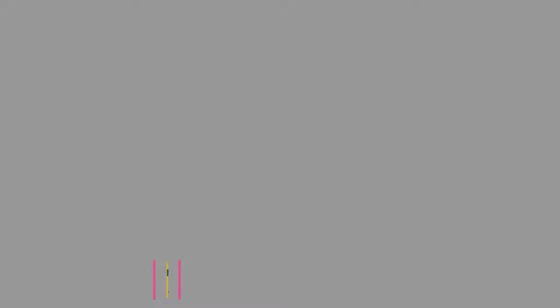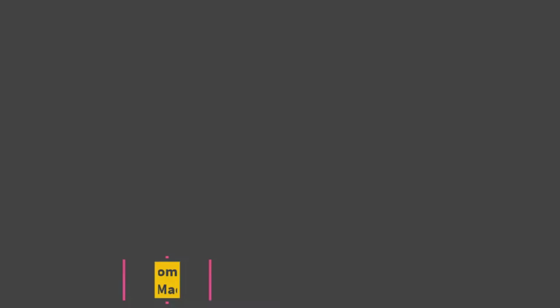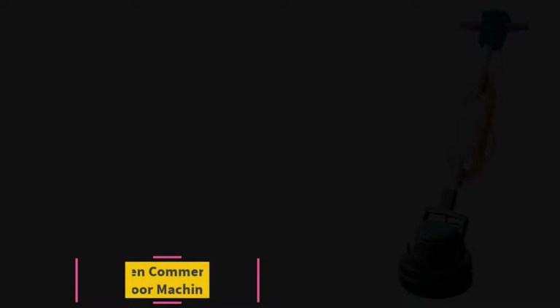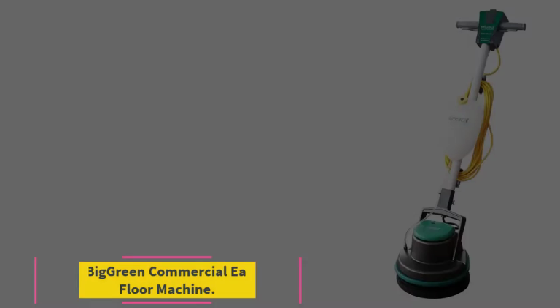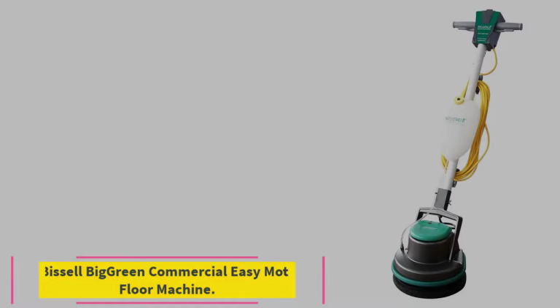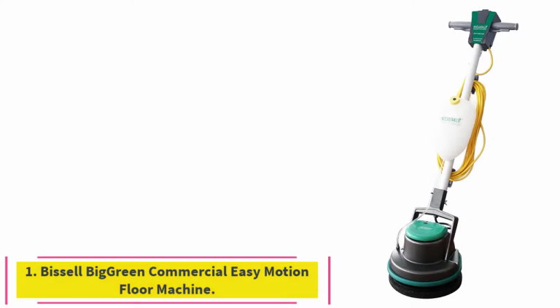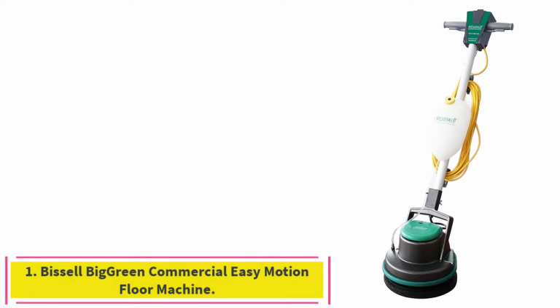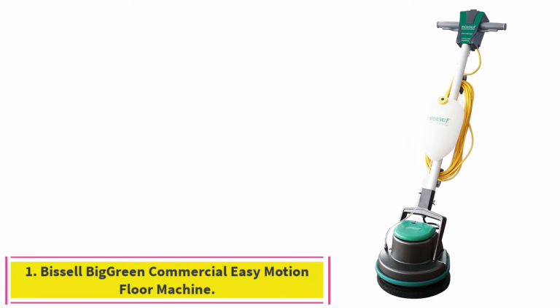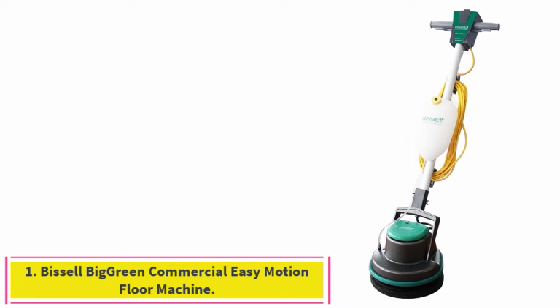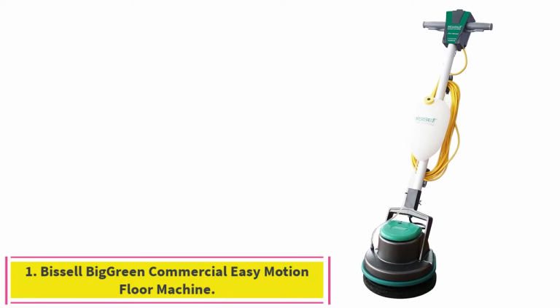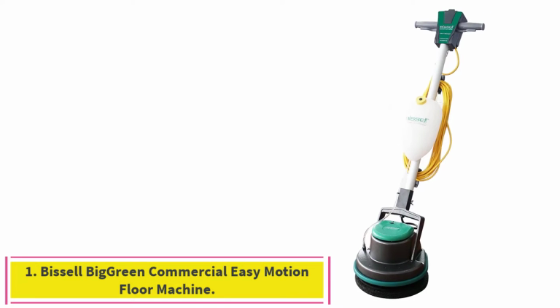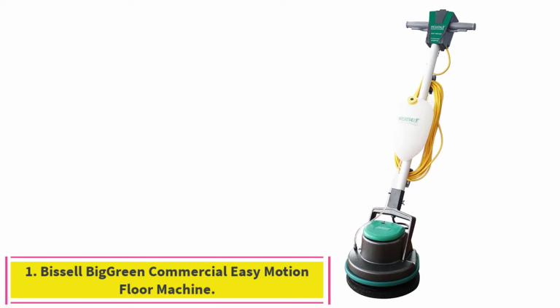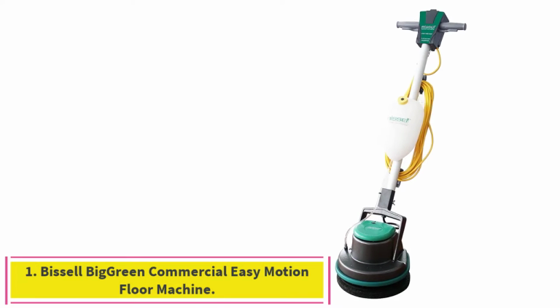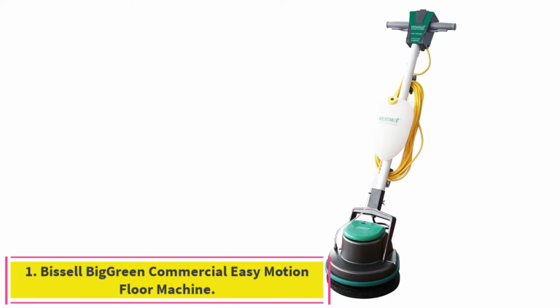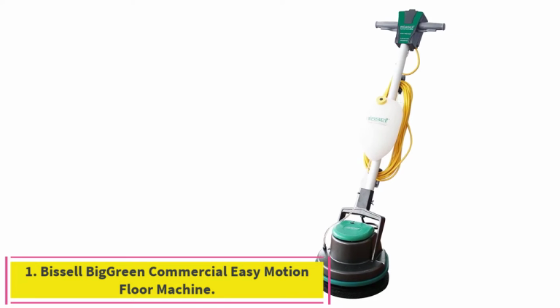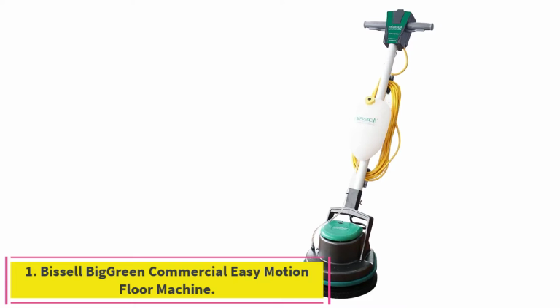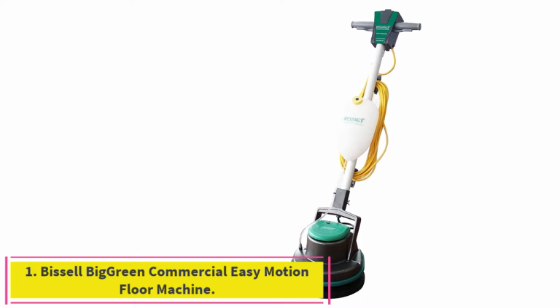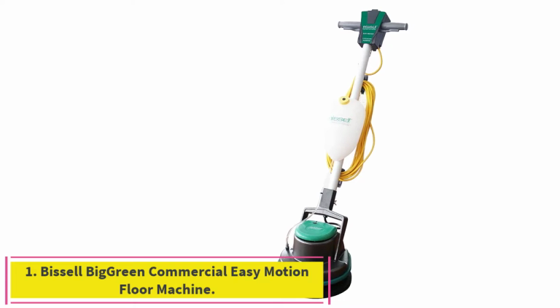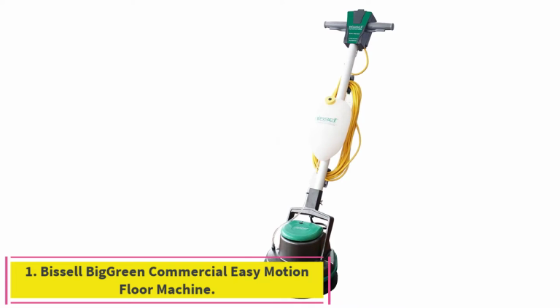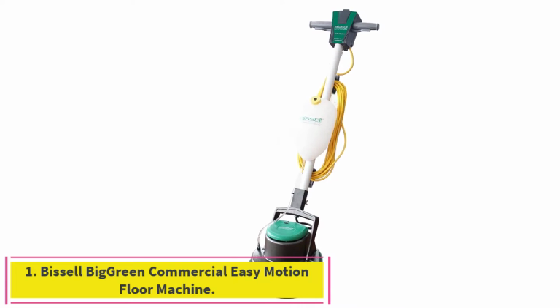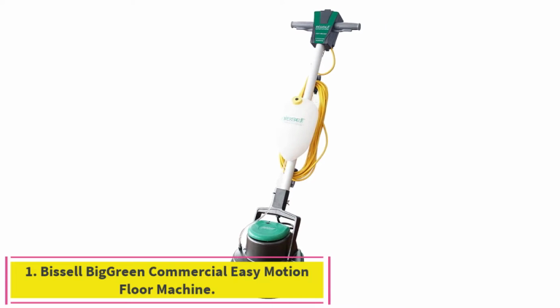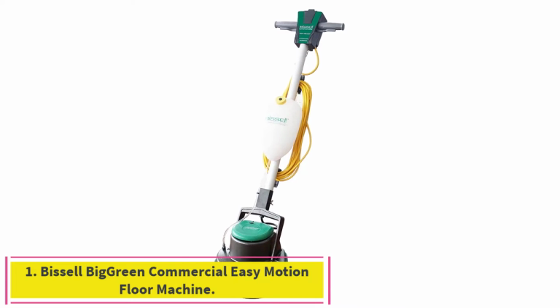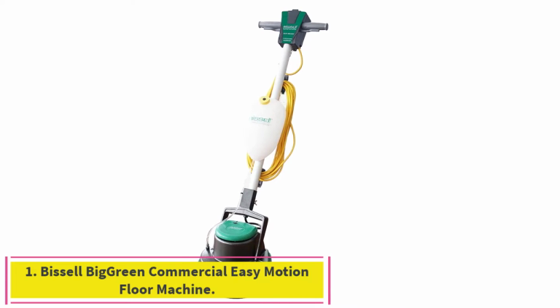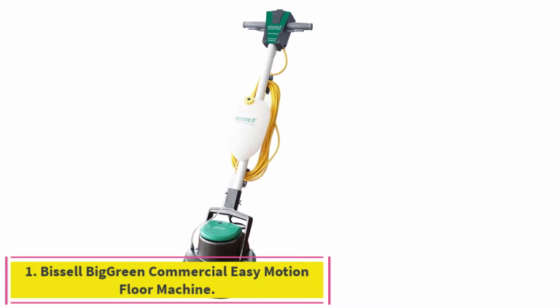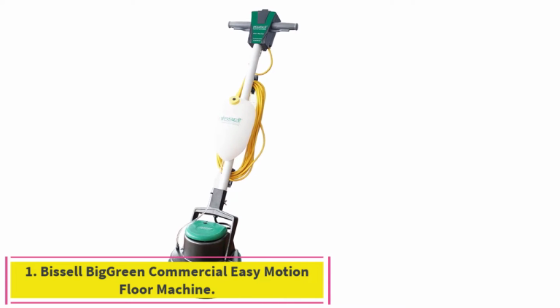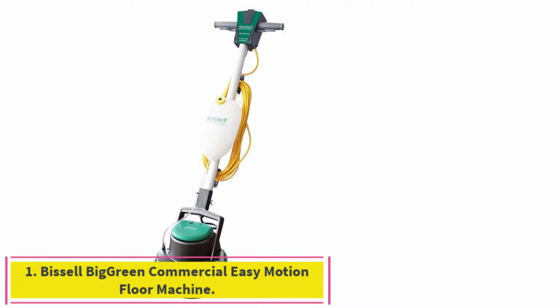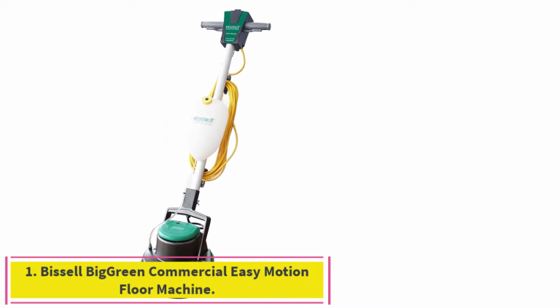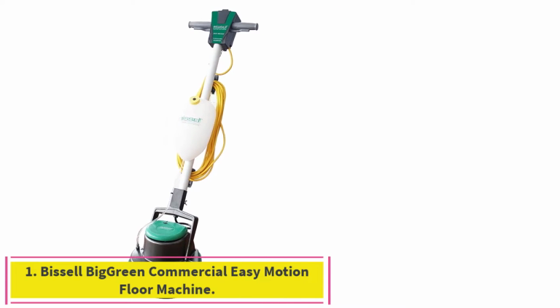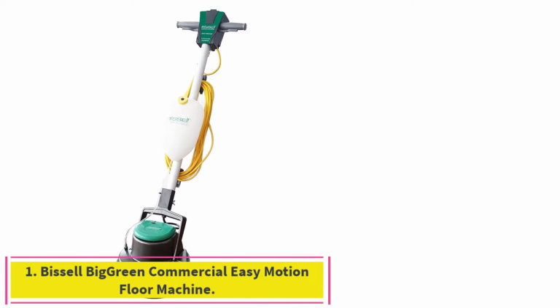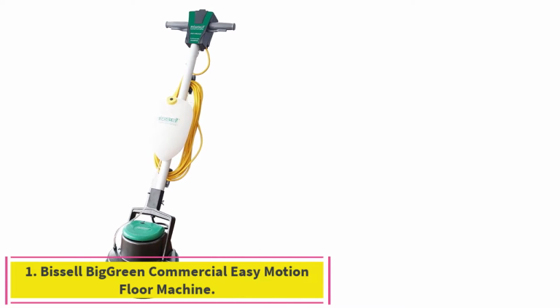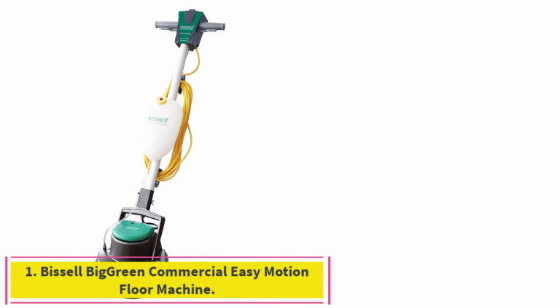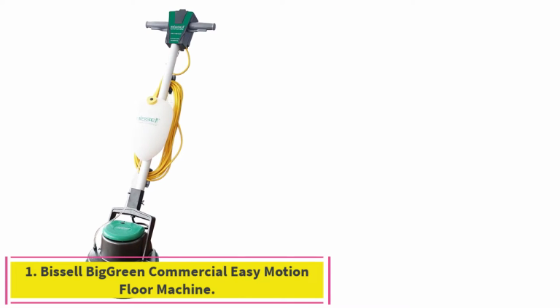Starting at number 1: the Bissell Big Green Commercial Easy Motion Floor Machine.